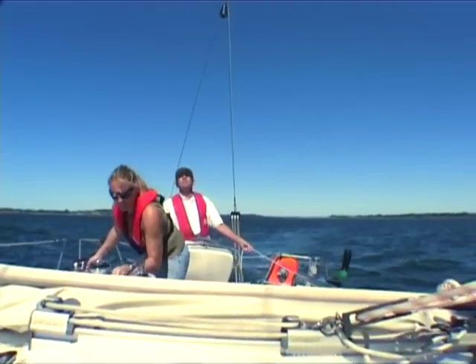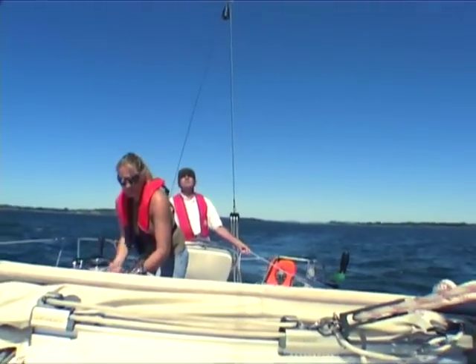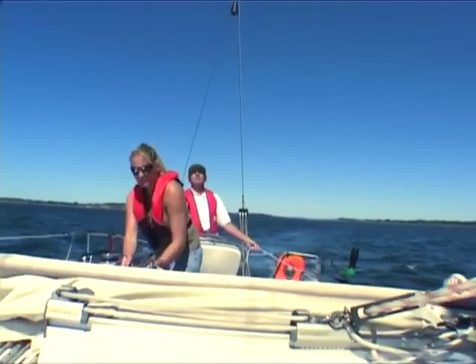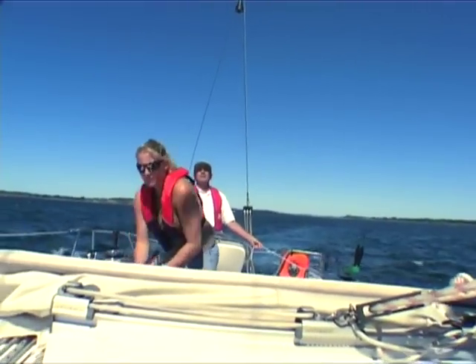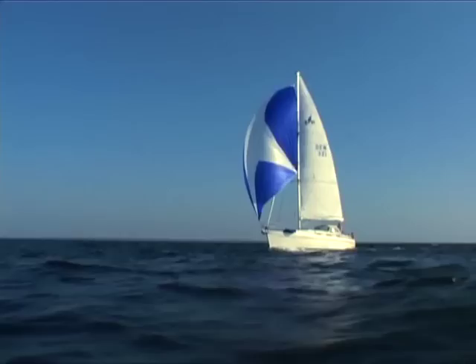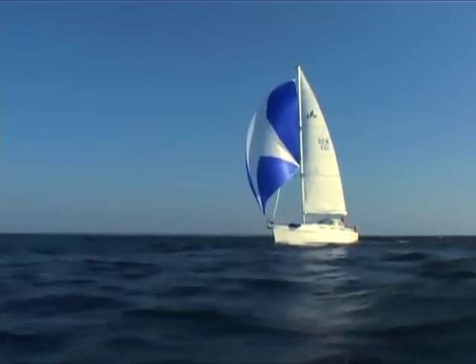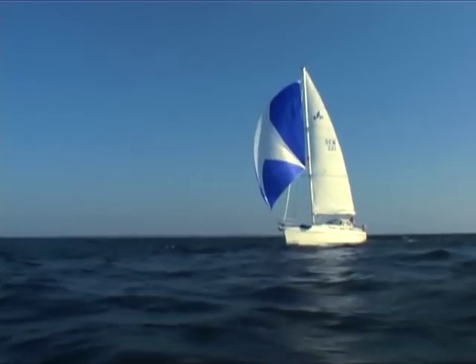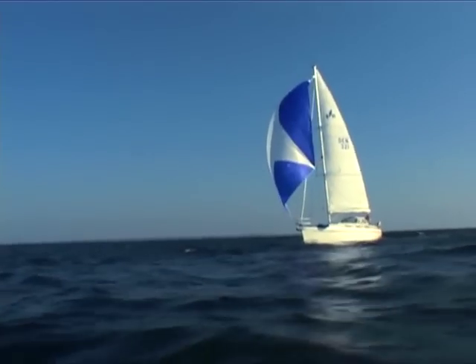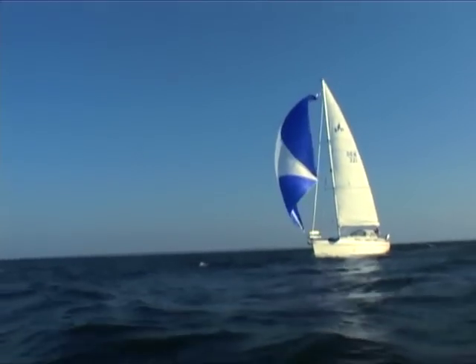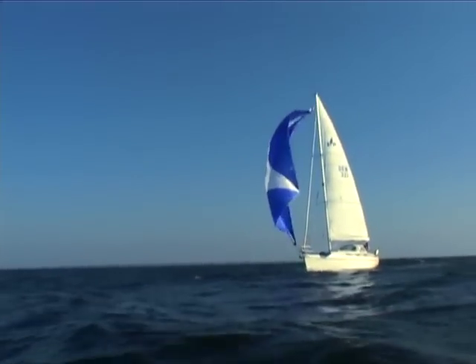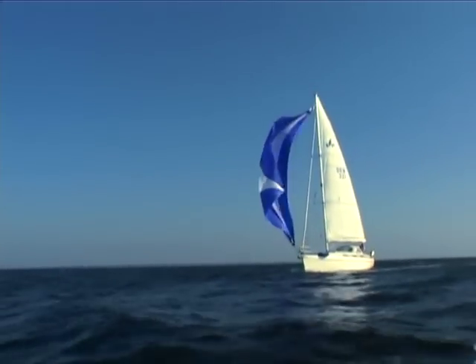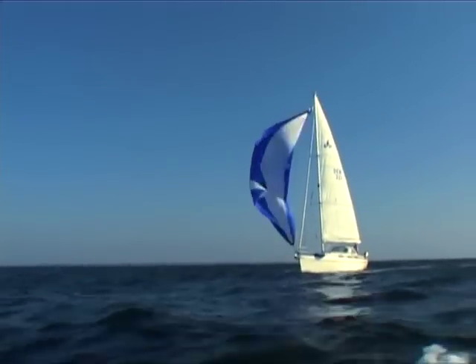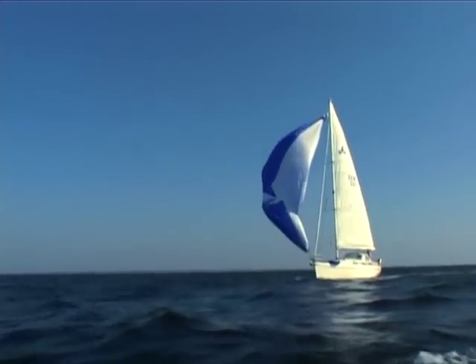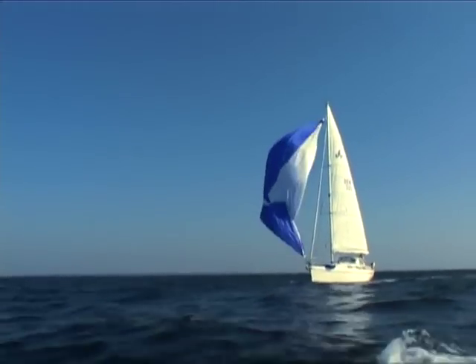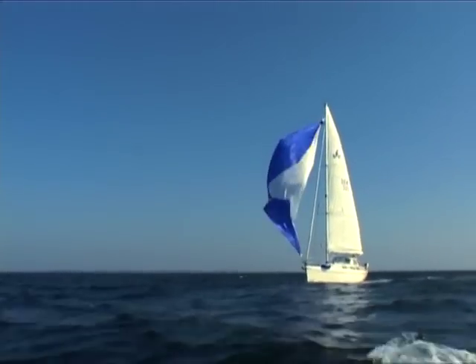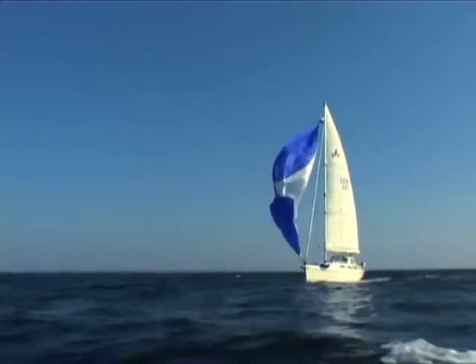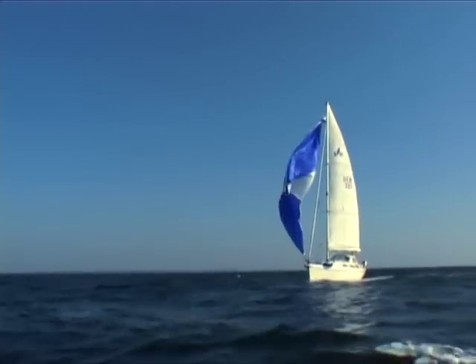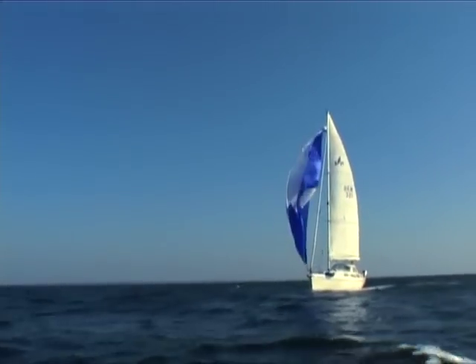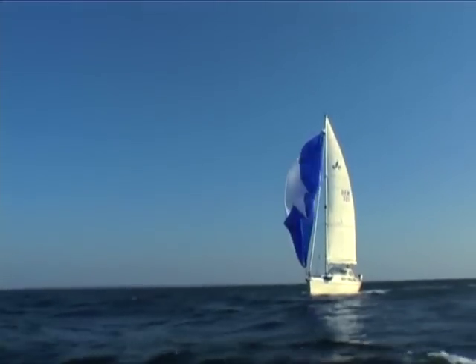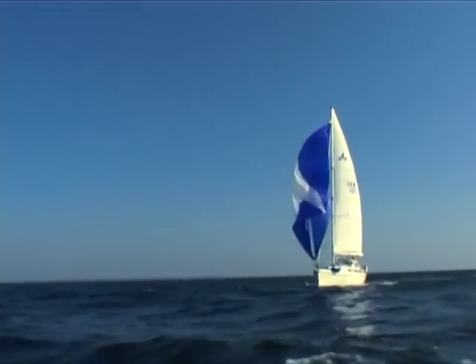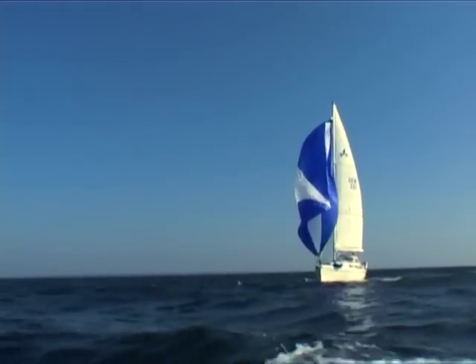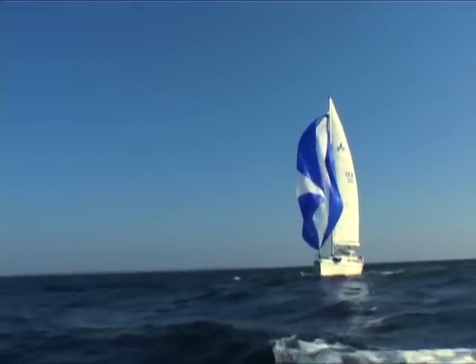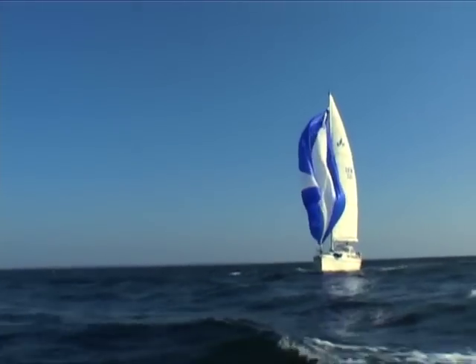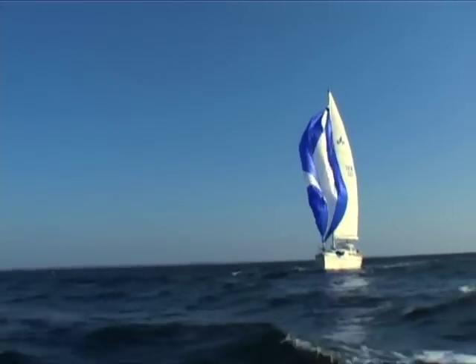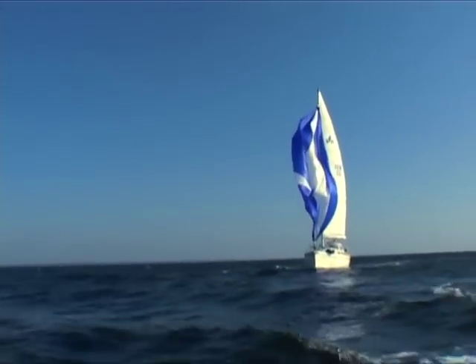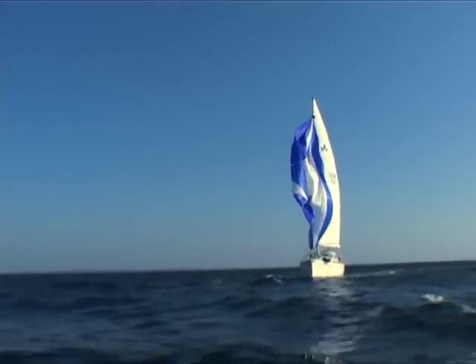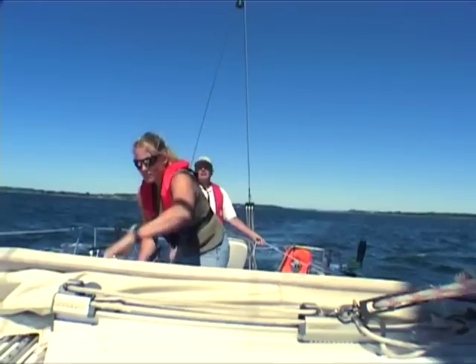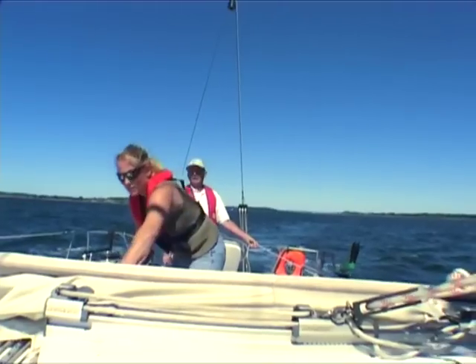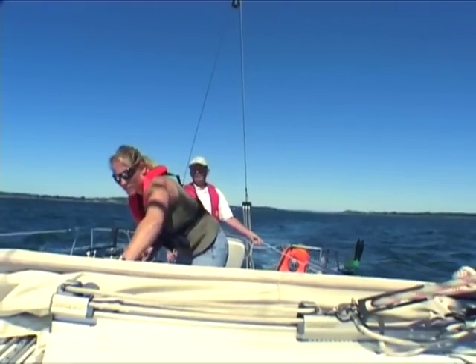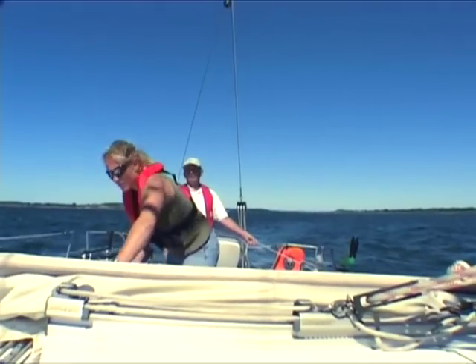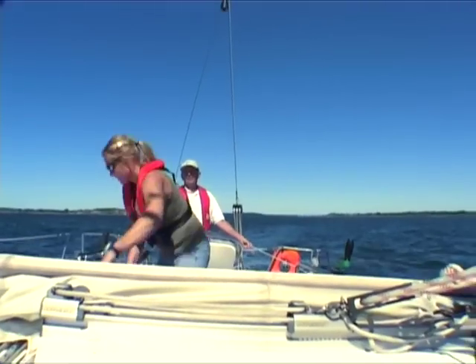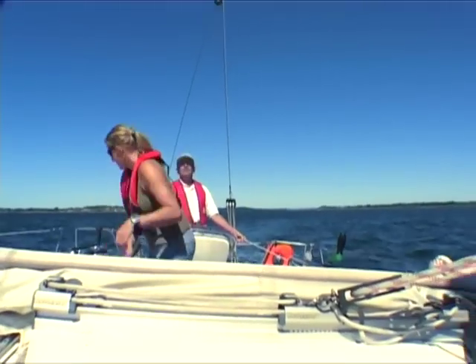Try it for the first time in moderate wind conditions so there is enough wind pressure on the gennaker to make it stable.